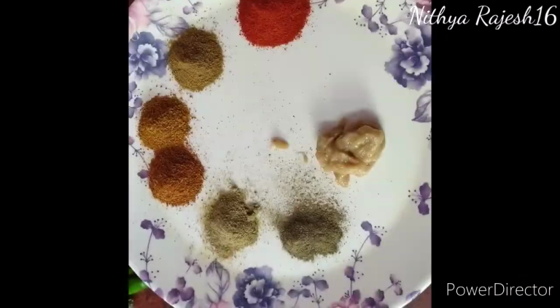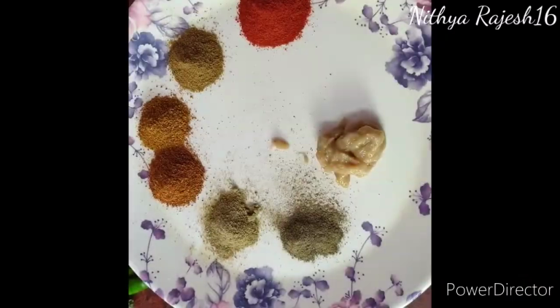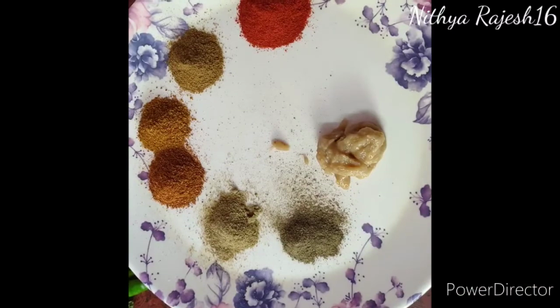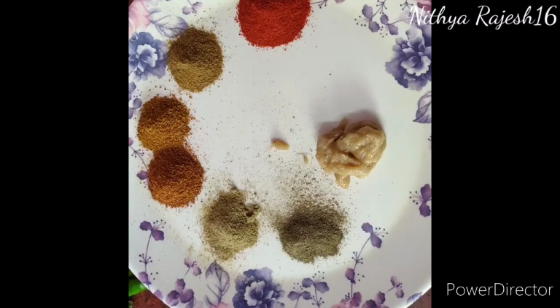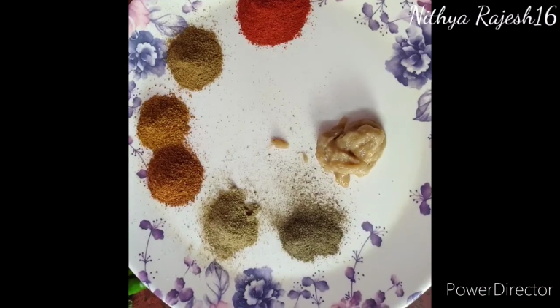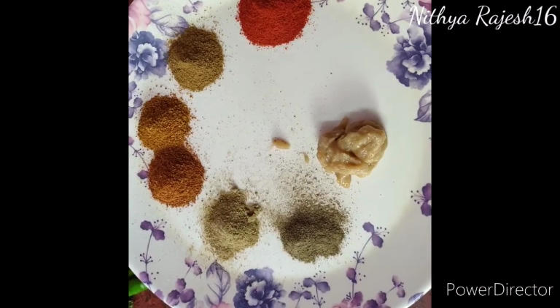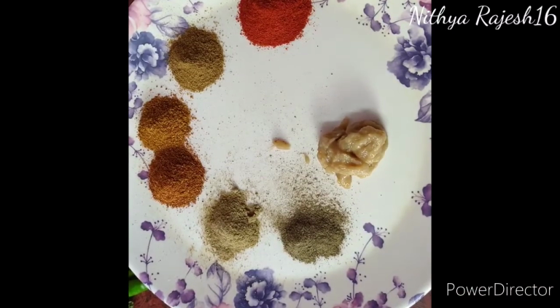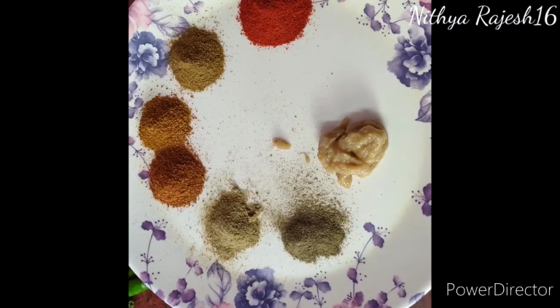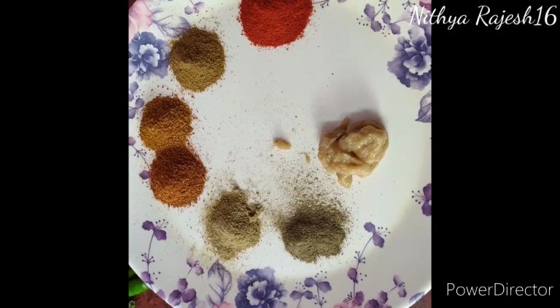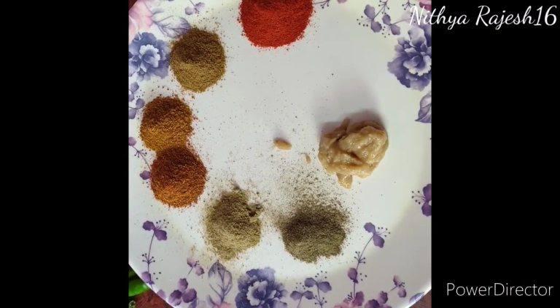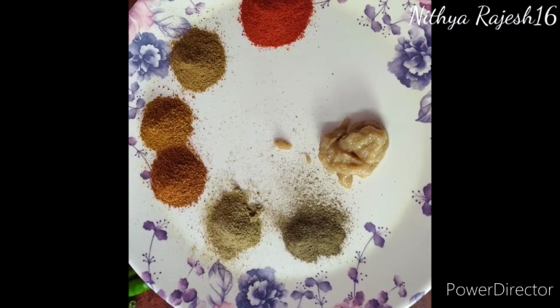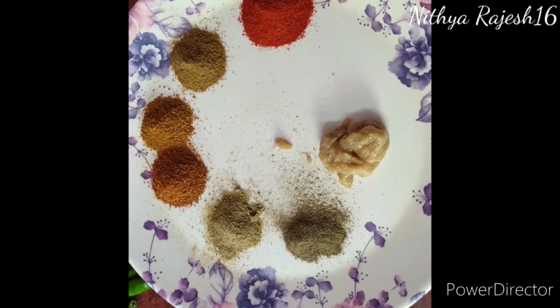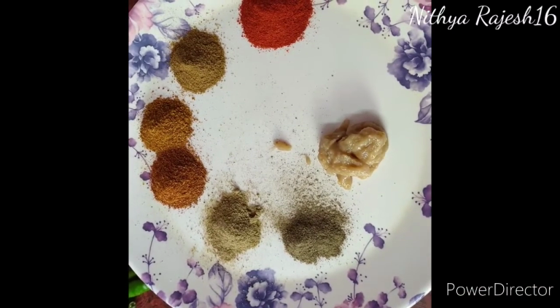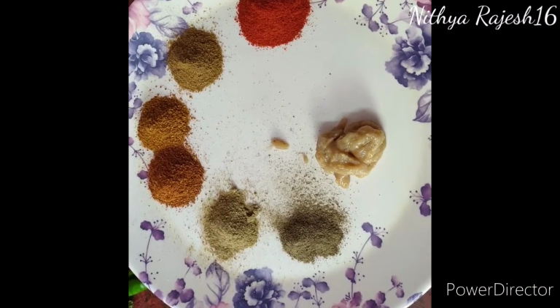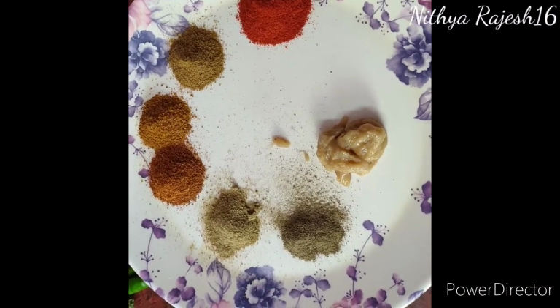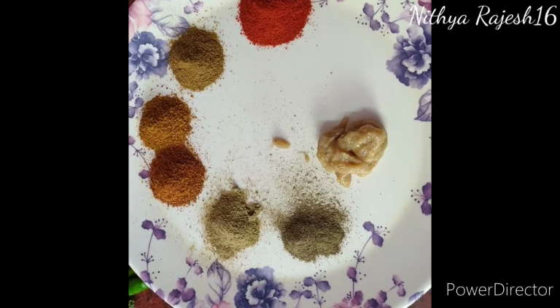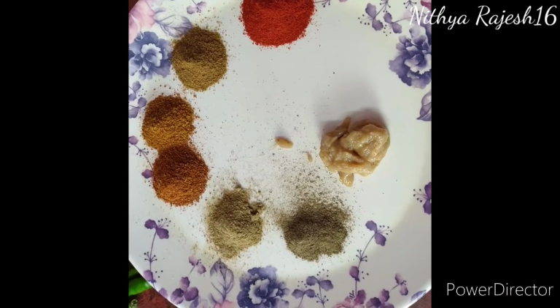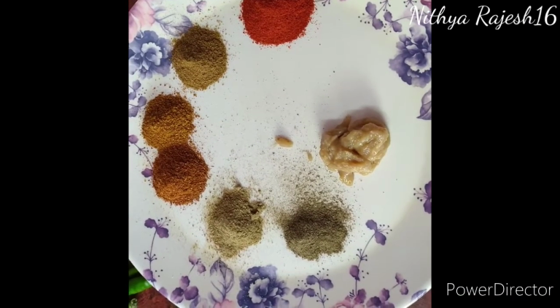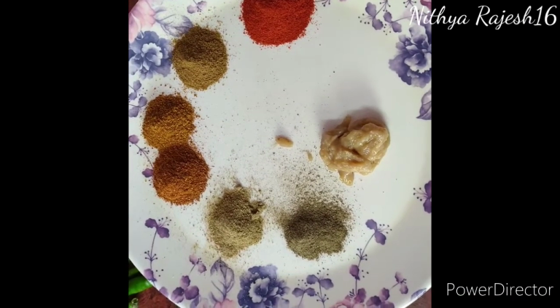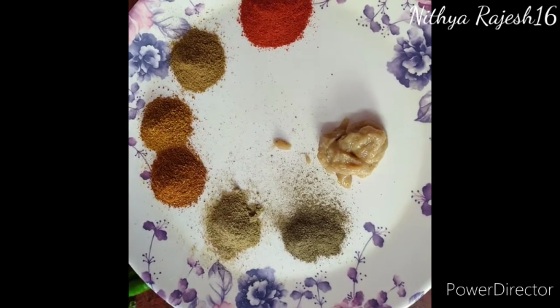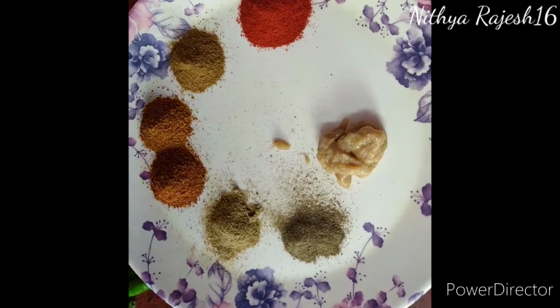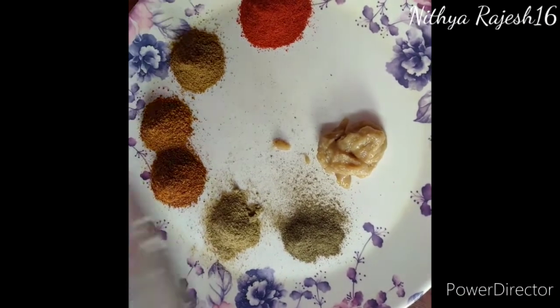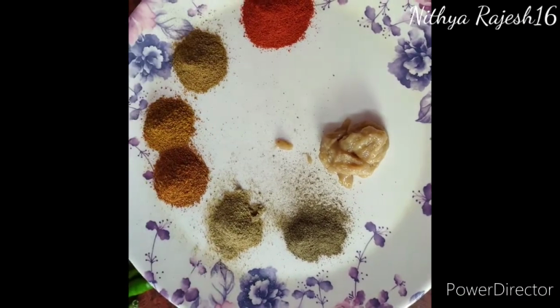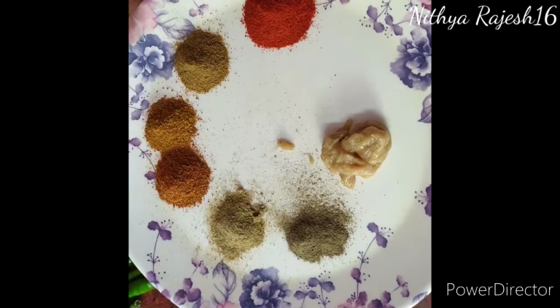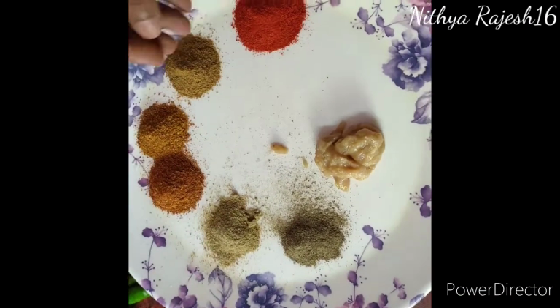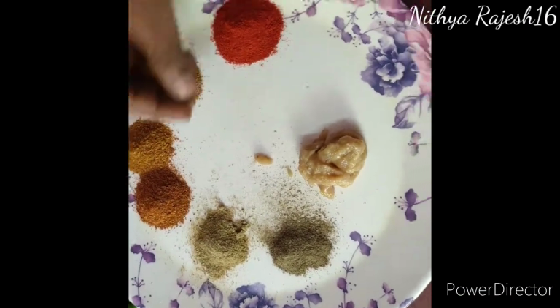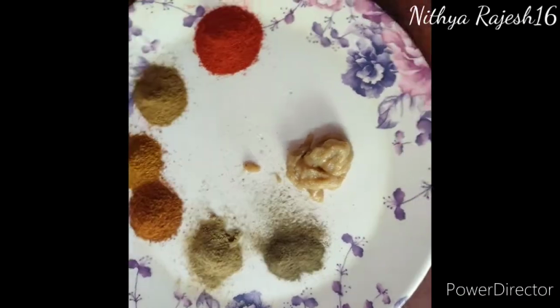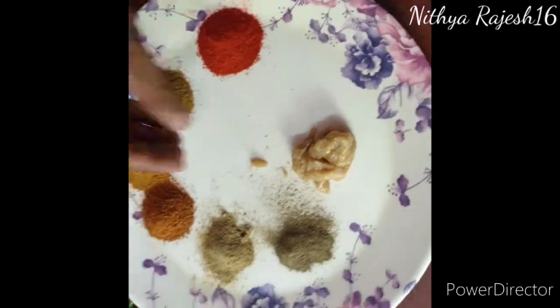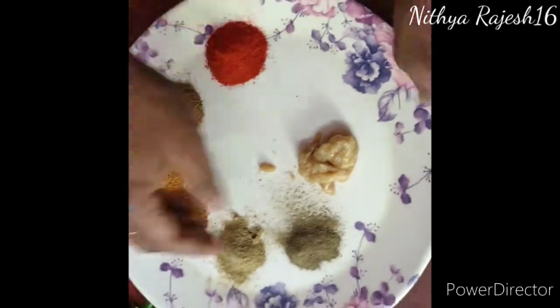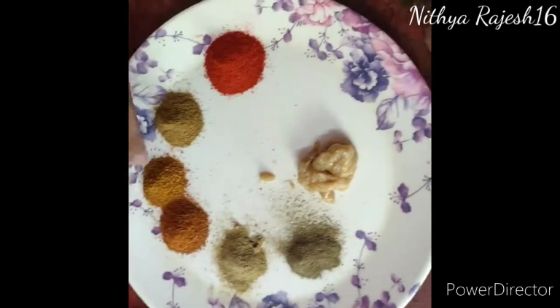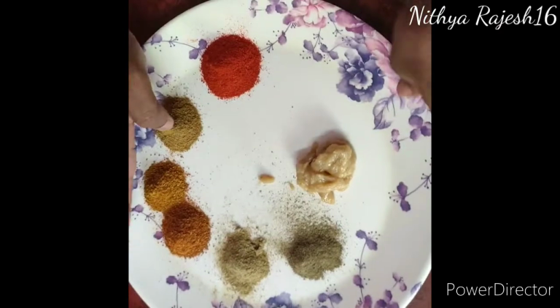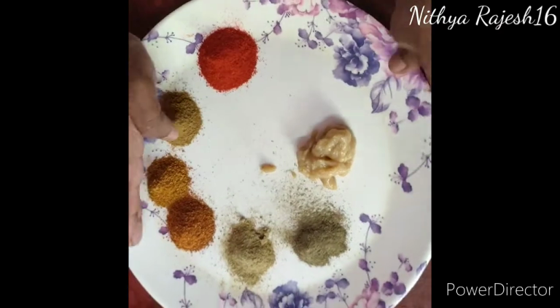This is a very tasty recipe for our channel, which is Paneer Tikka Masala.